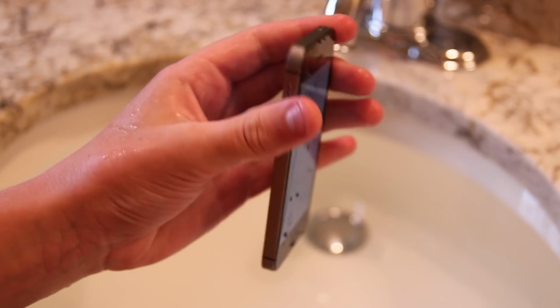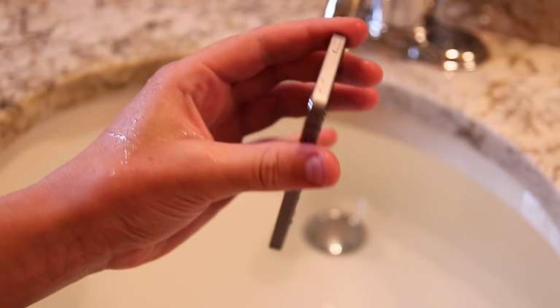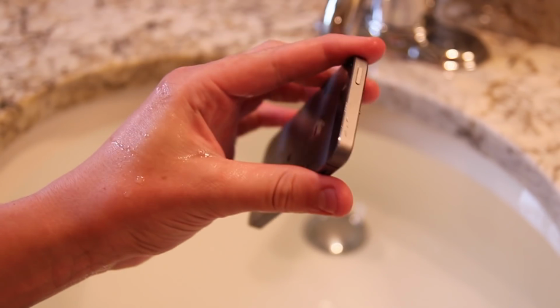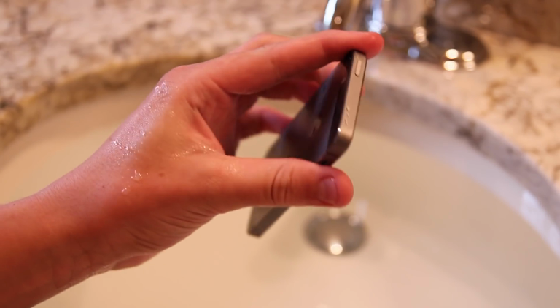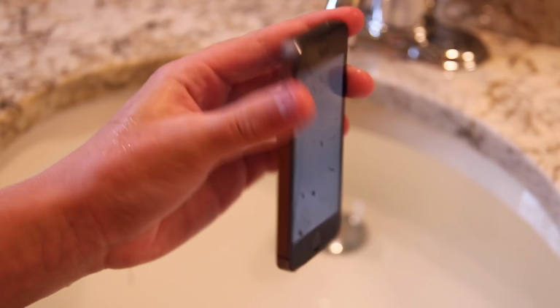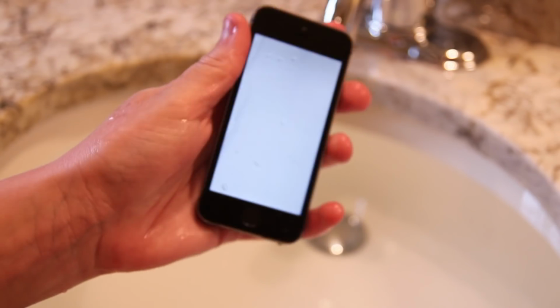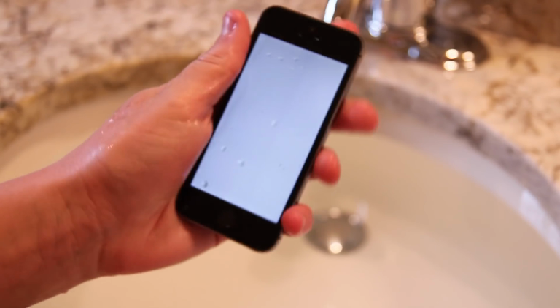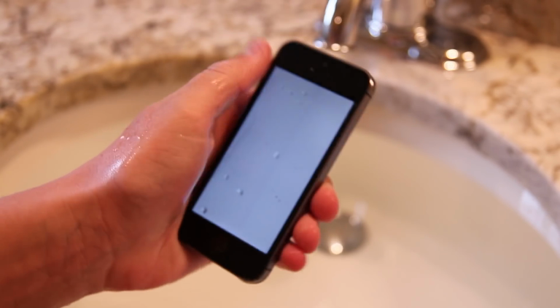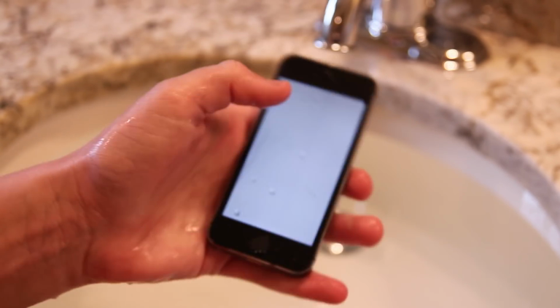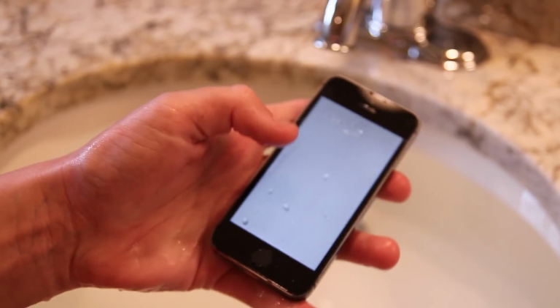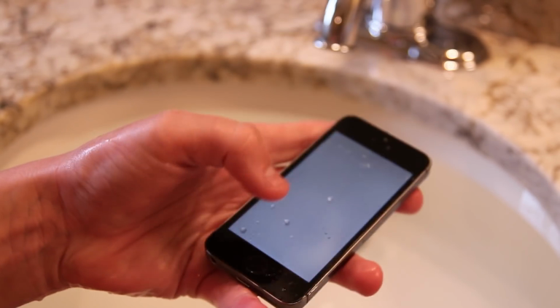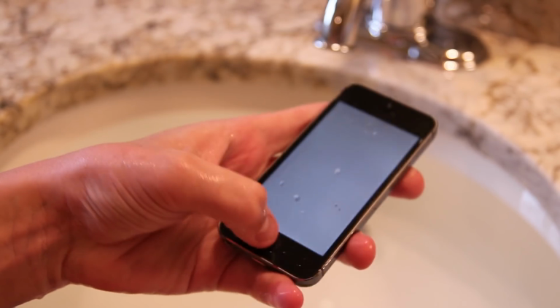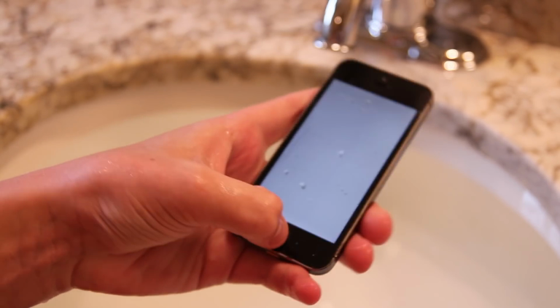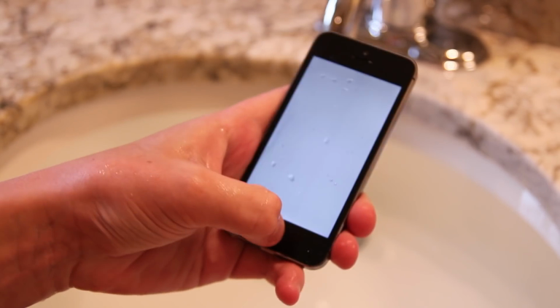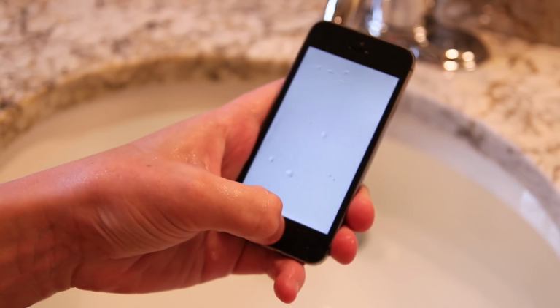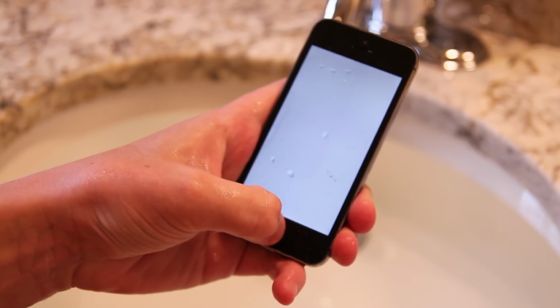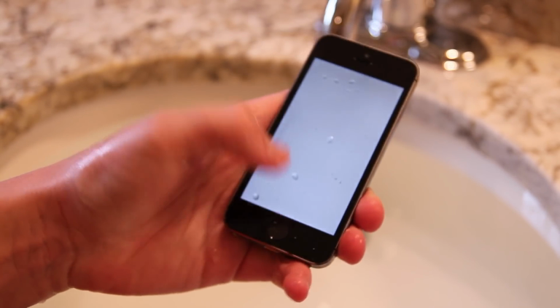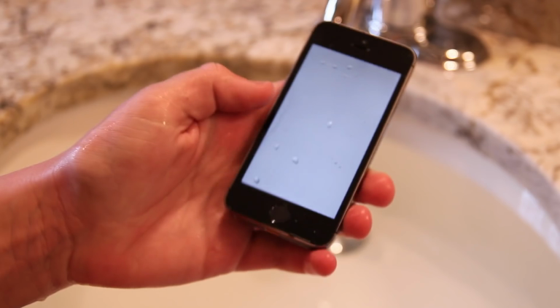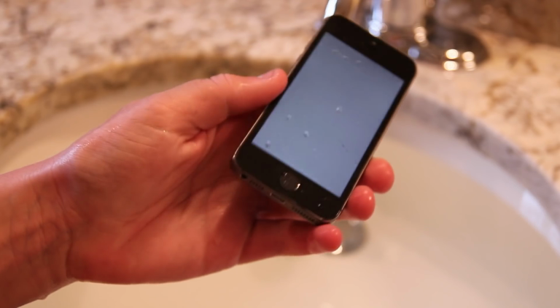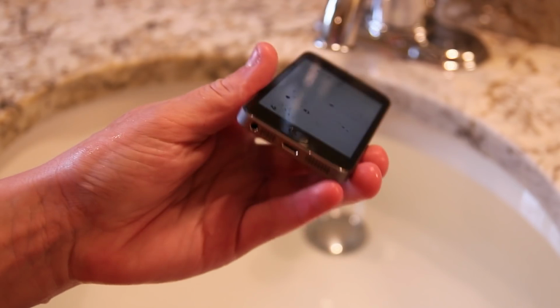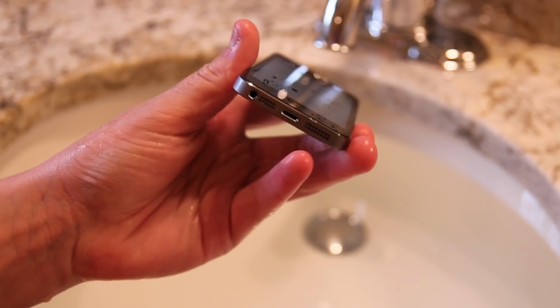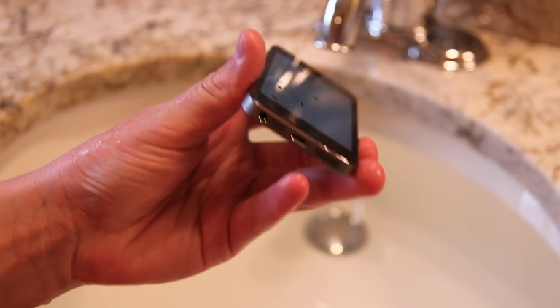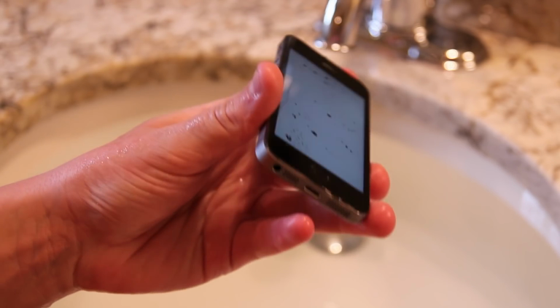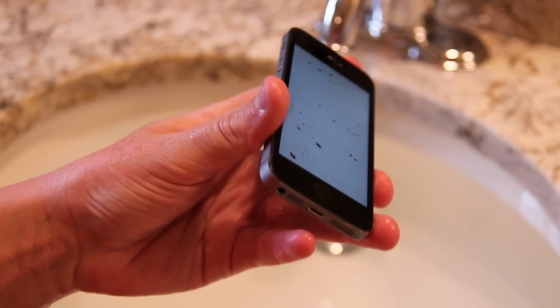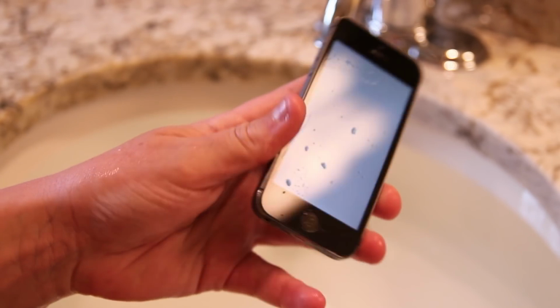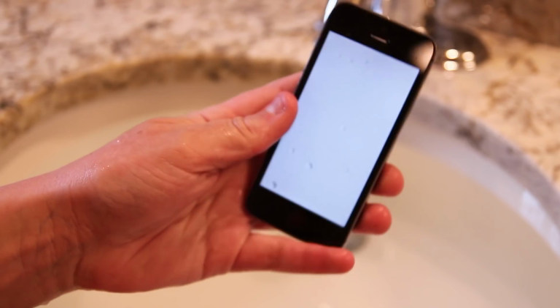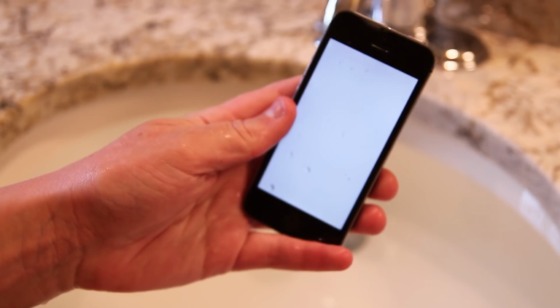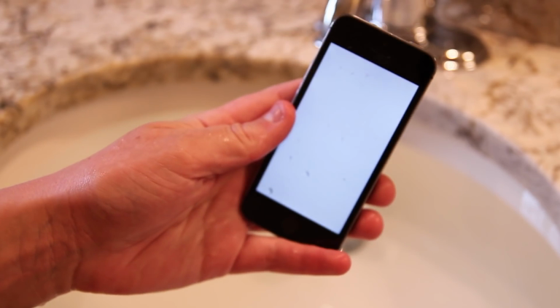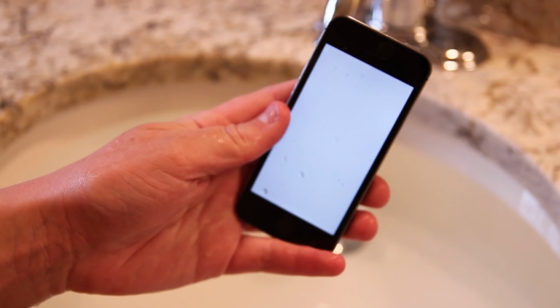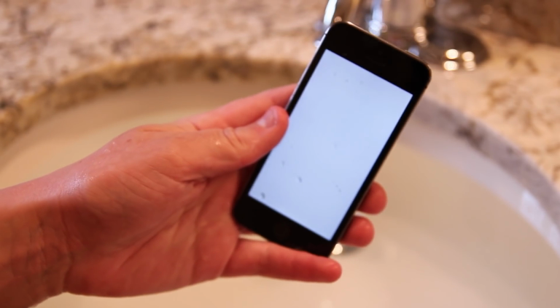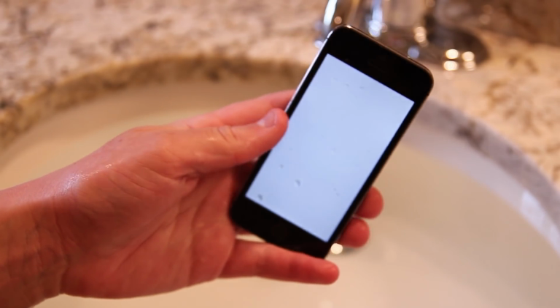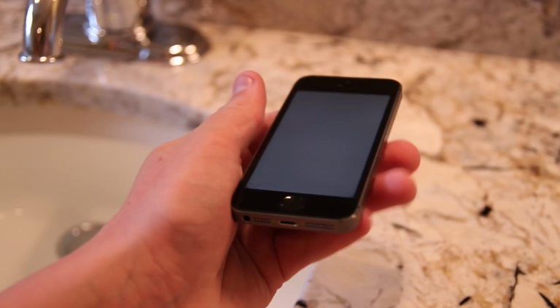So yes, the phone is completely done, but it'll be a nice trophy on my desk to let me know that the iPhone almost survived.